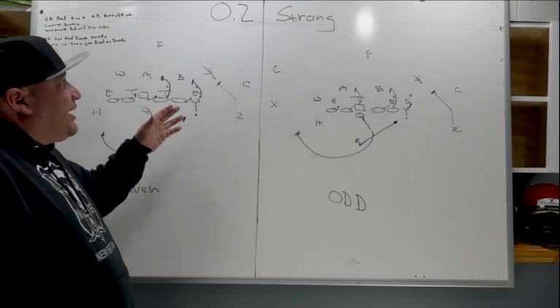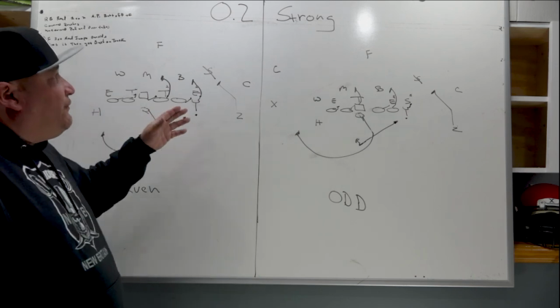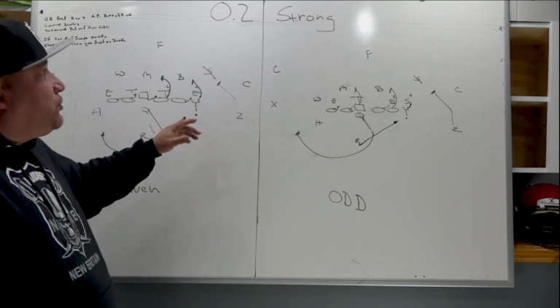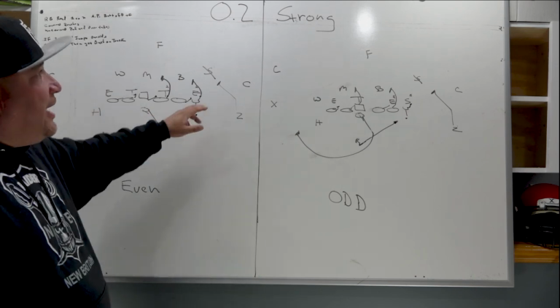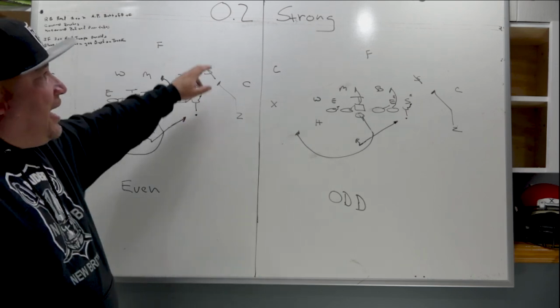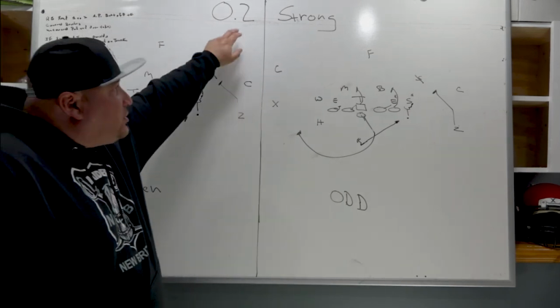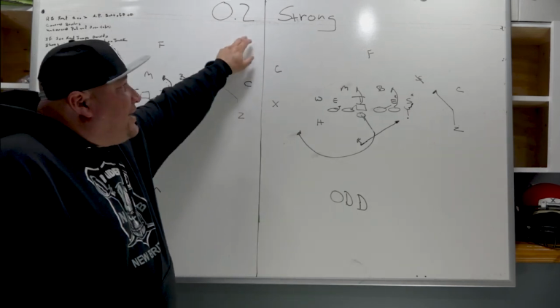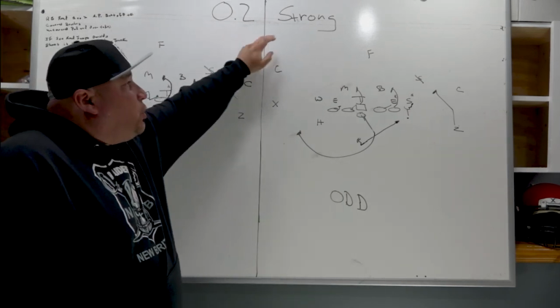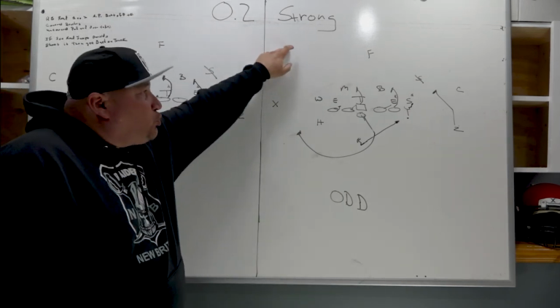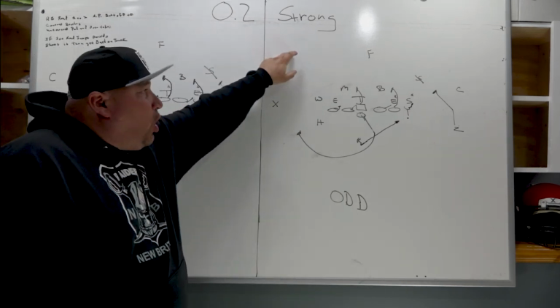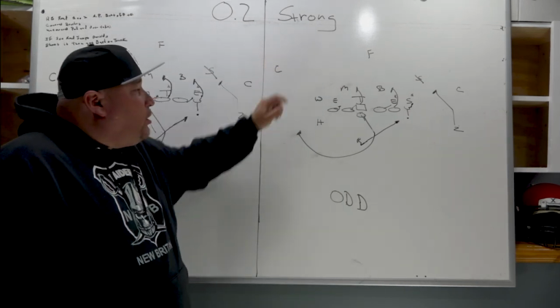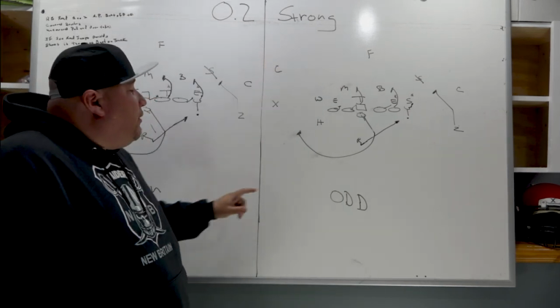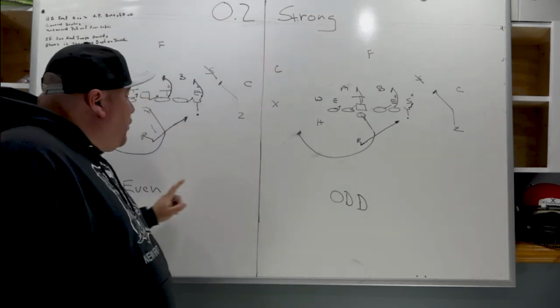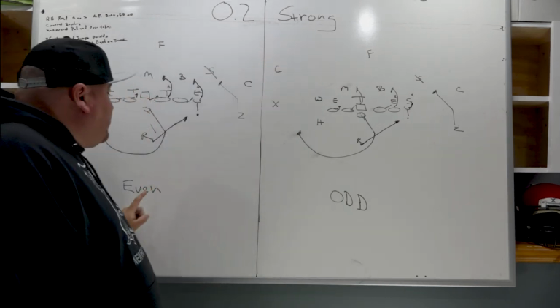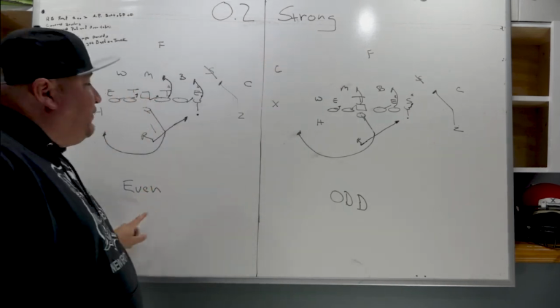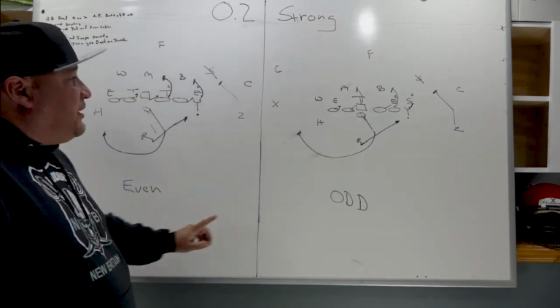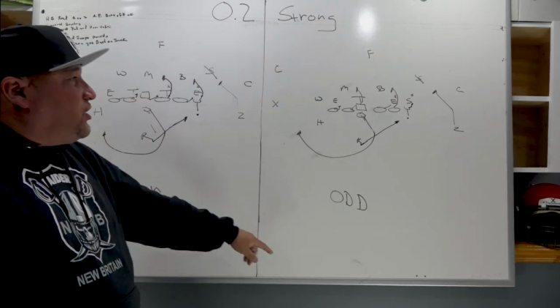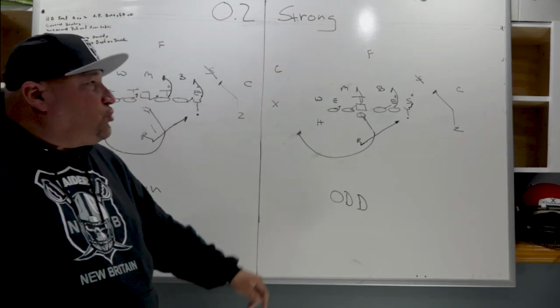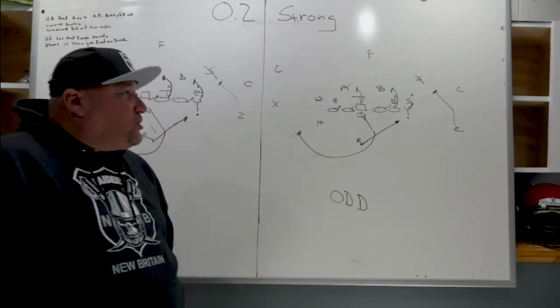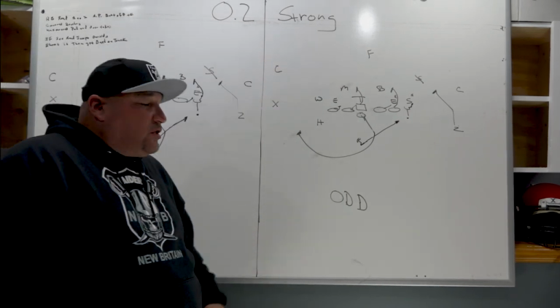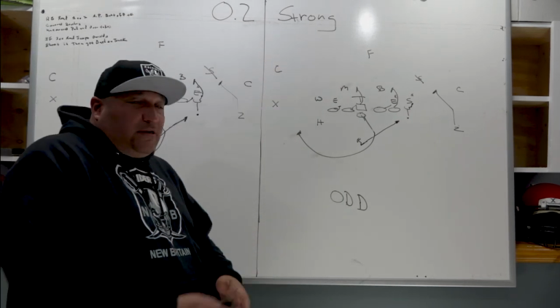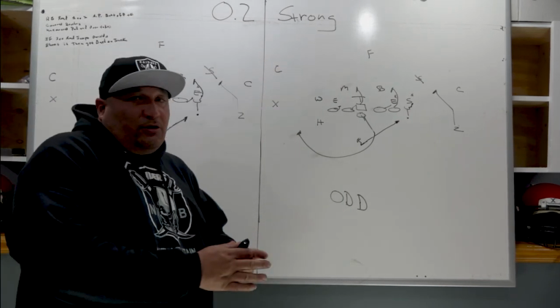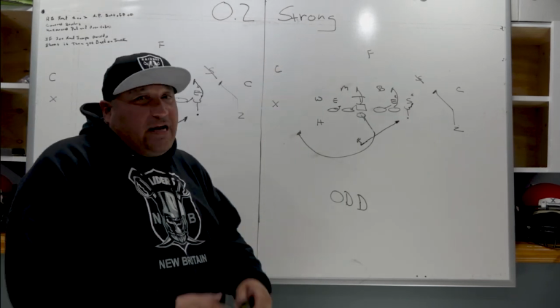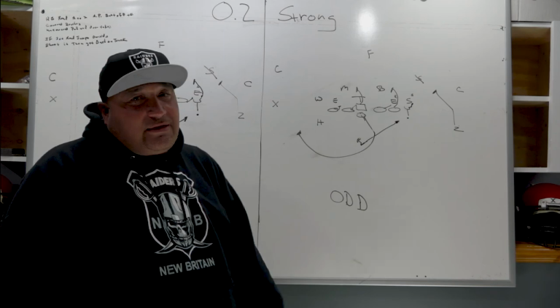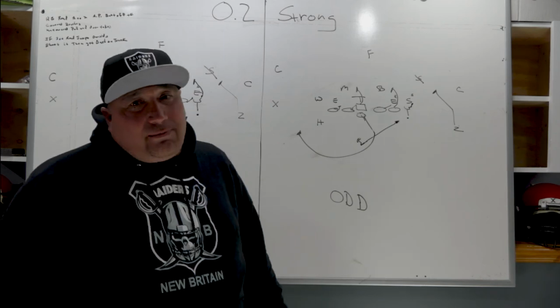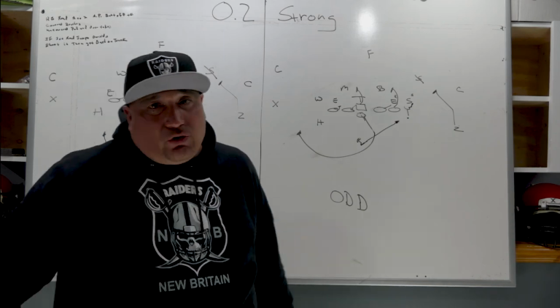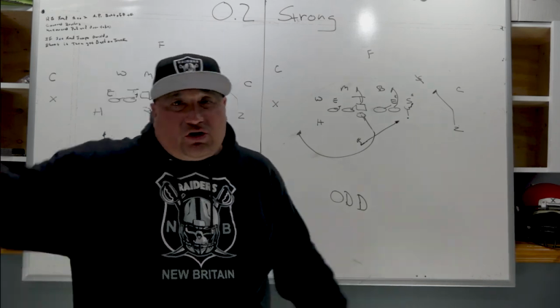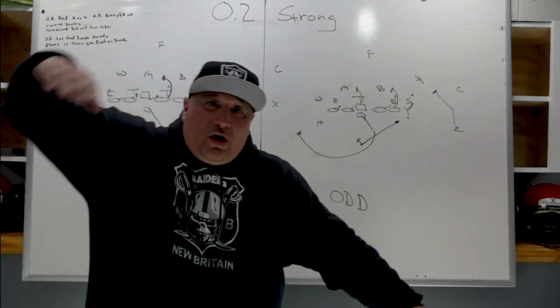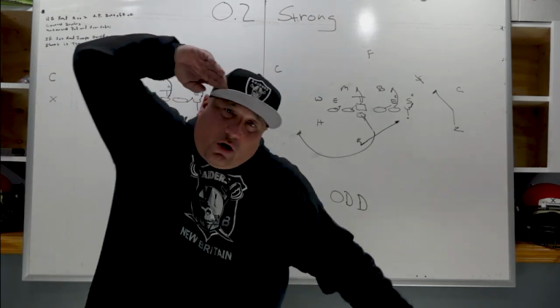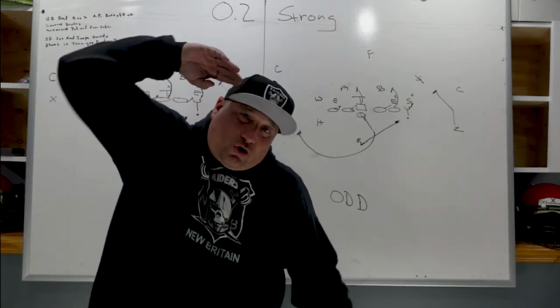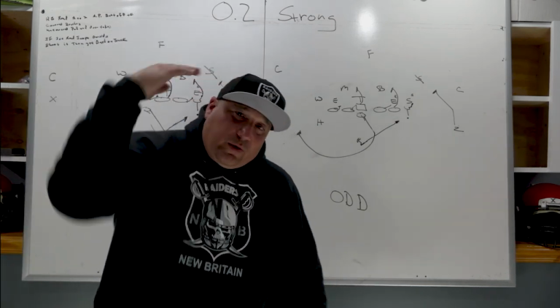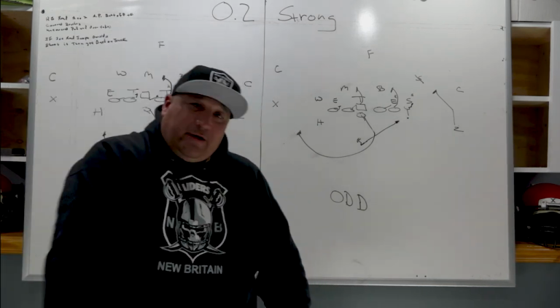That's what I've got for you today — outside zone strong versus even and odd structures. Until the next time, coaches. Coach Career.